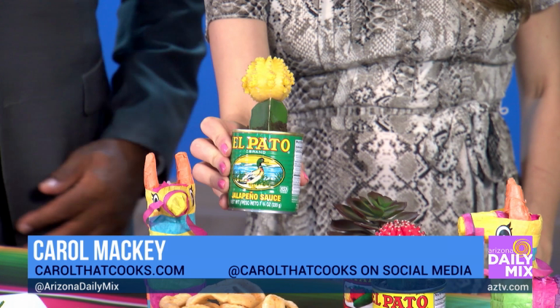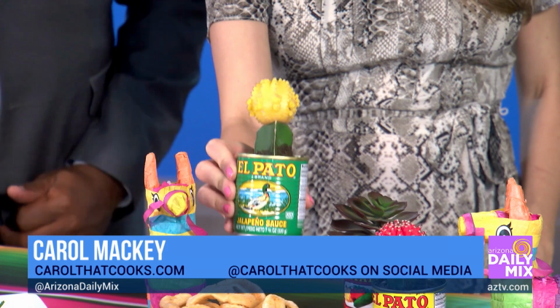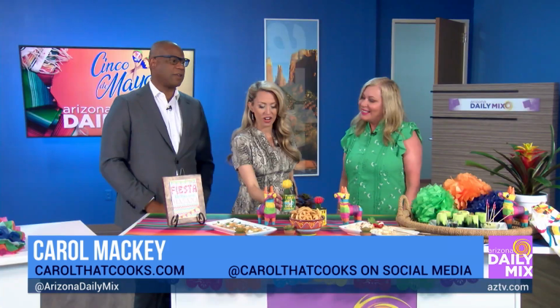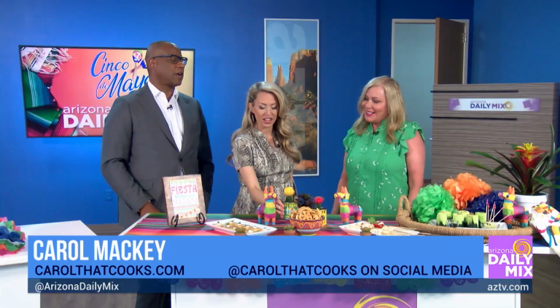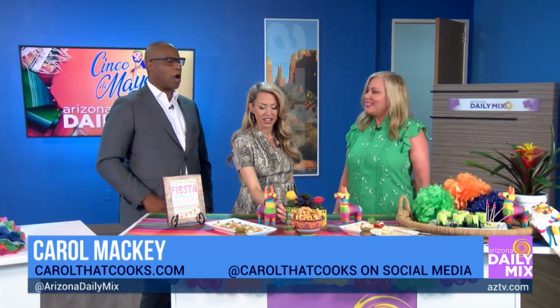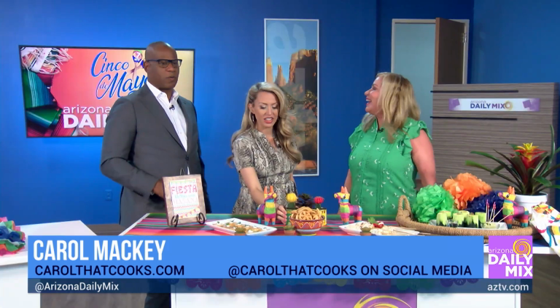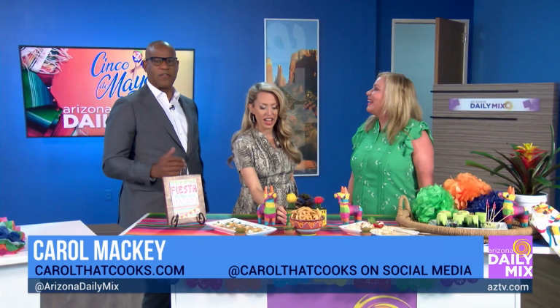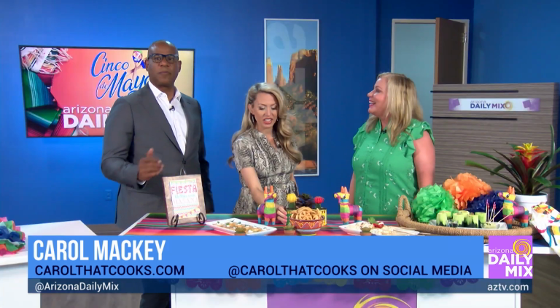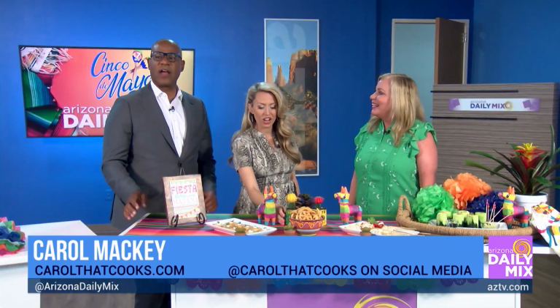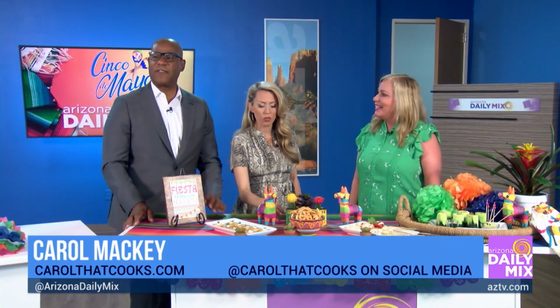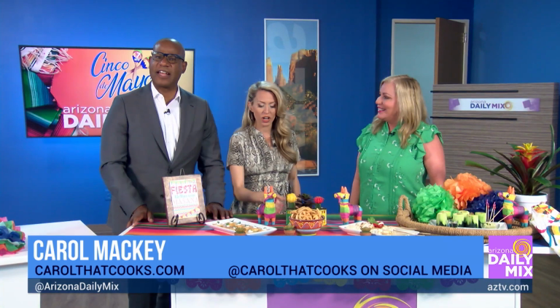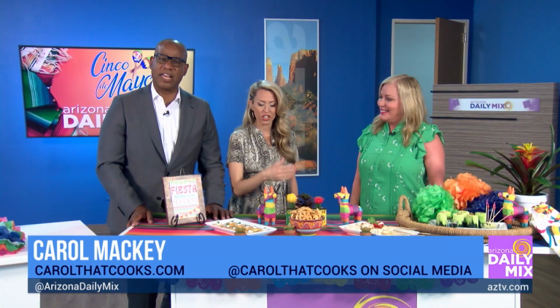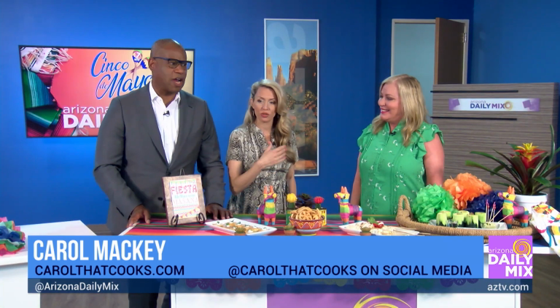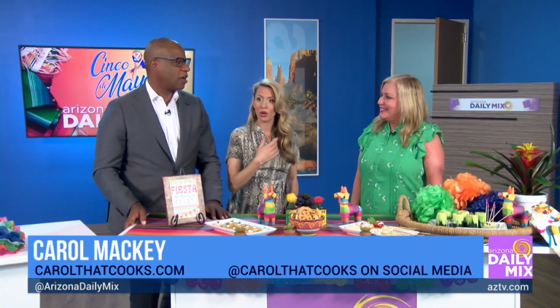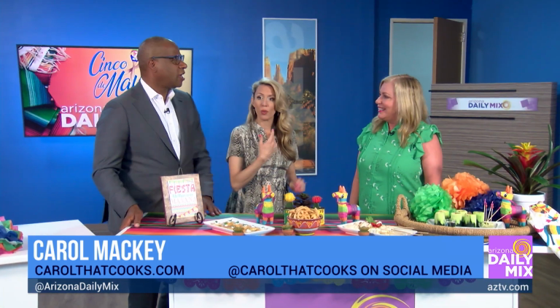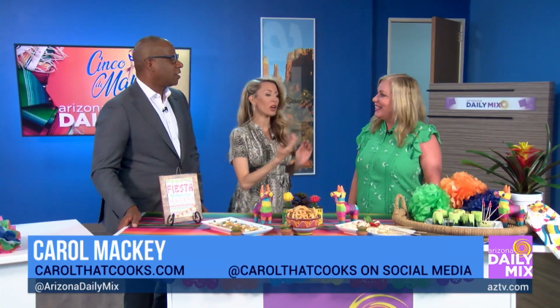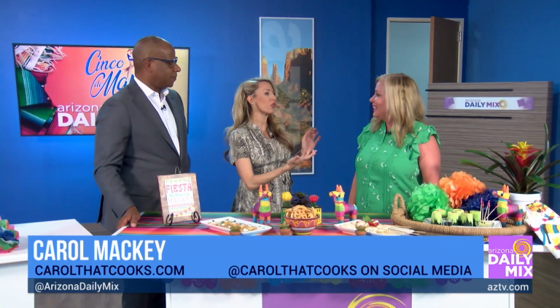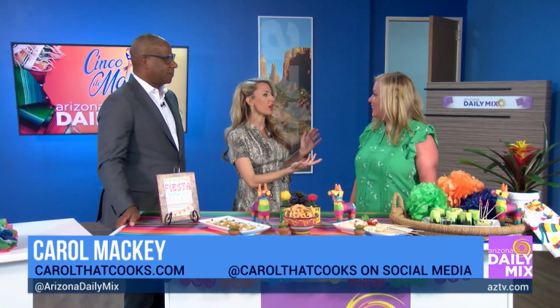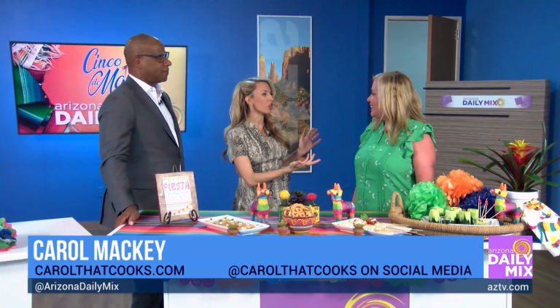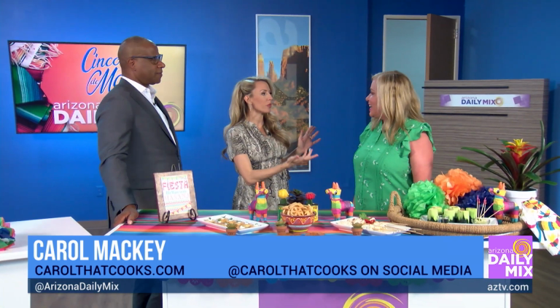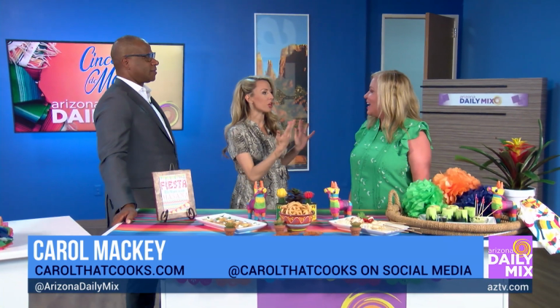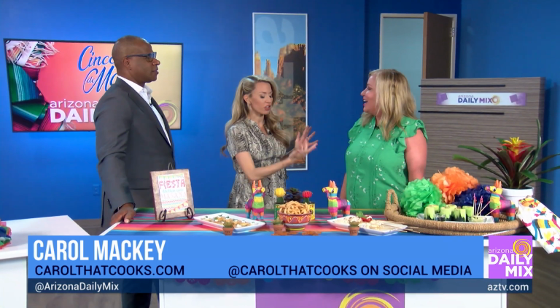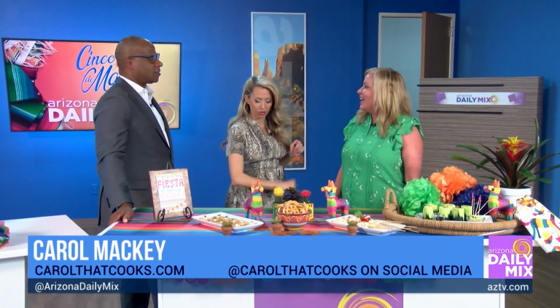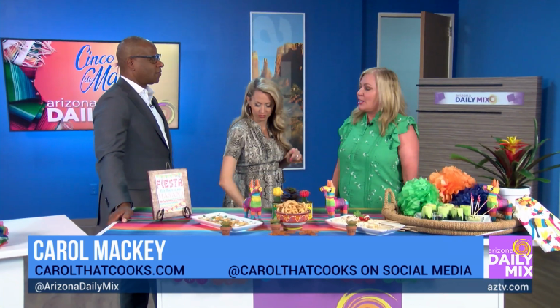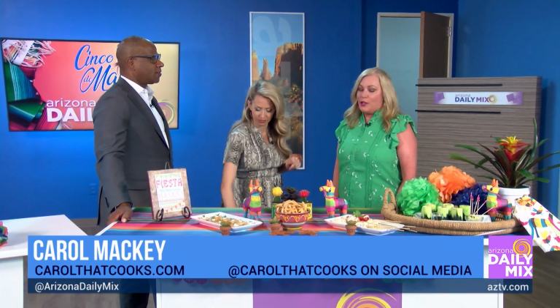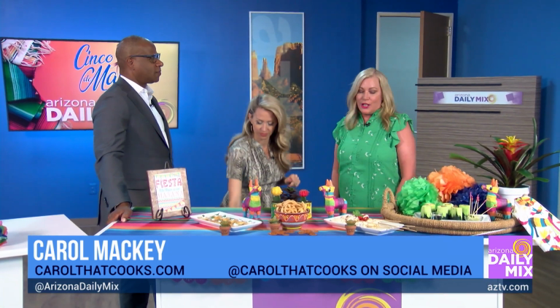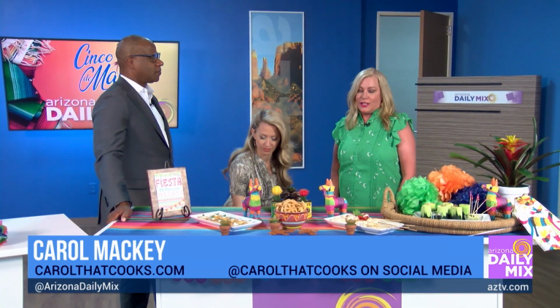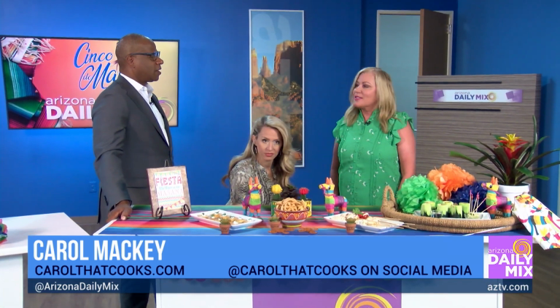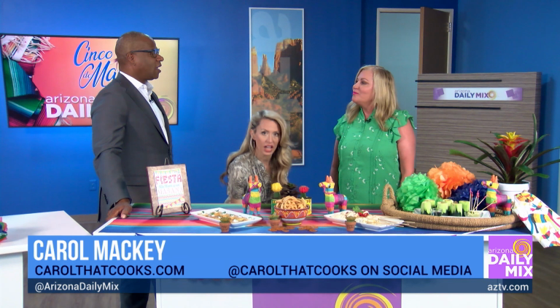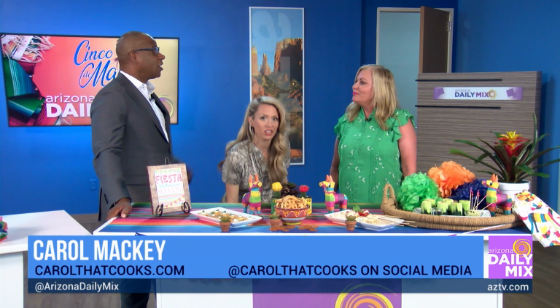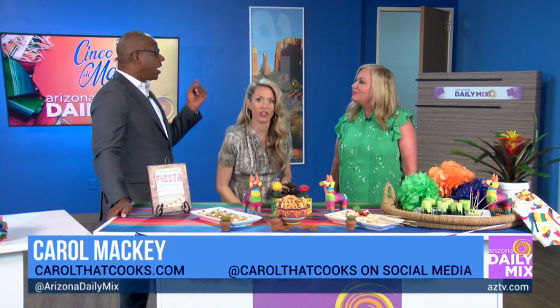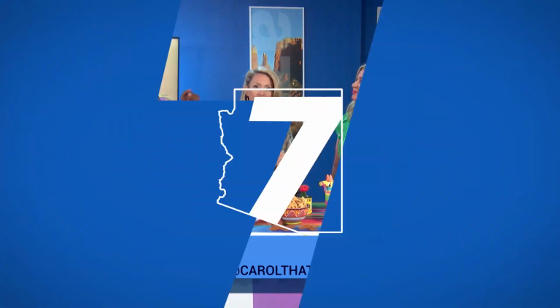They're wrapping us up but we have a full fiesta here! Where do we find more information about you? Carol That Cooks. I love it!